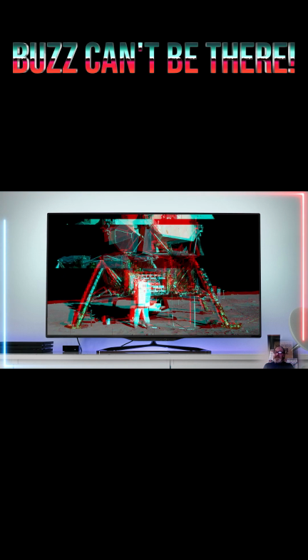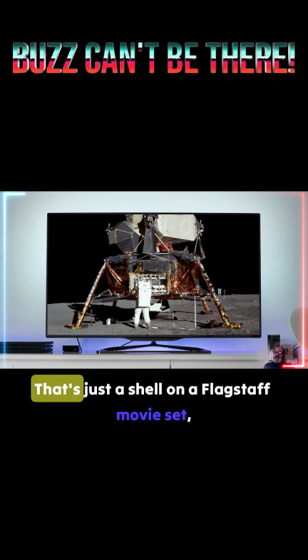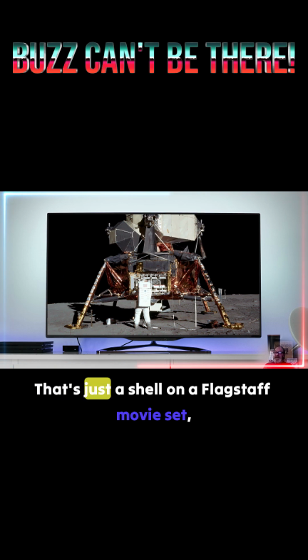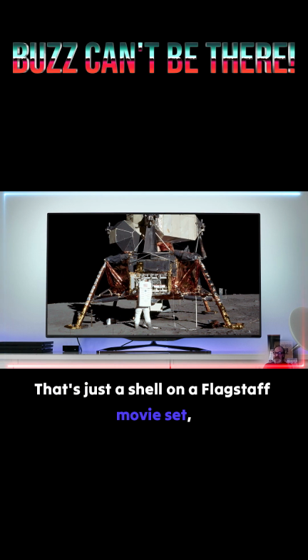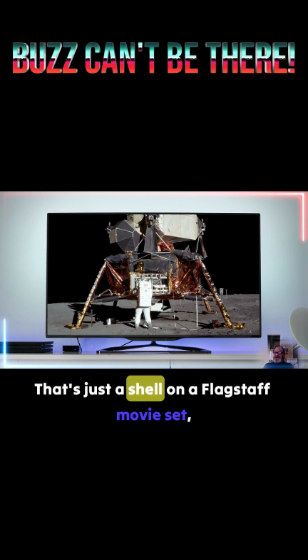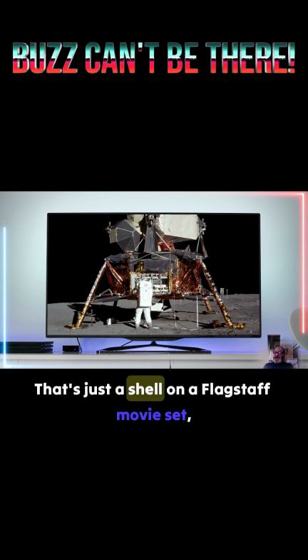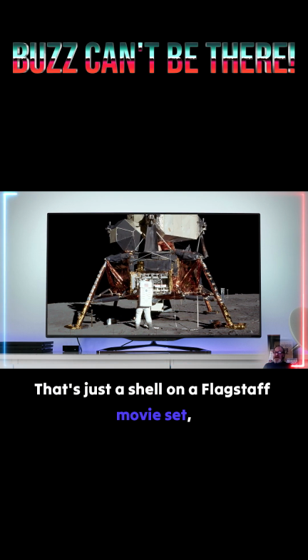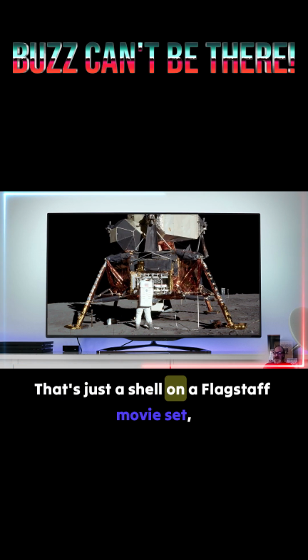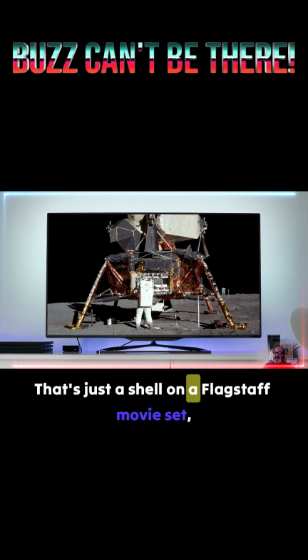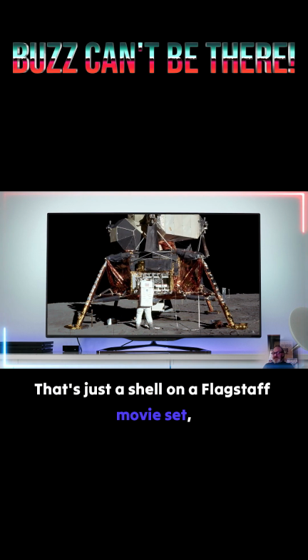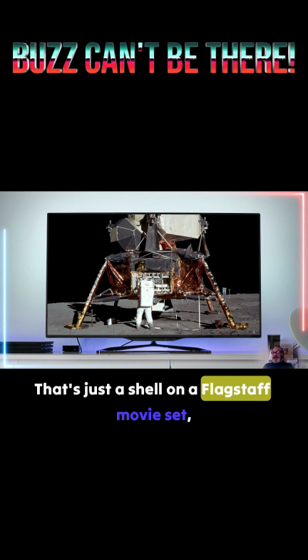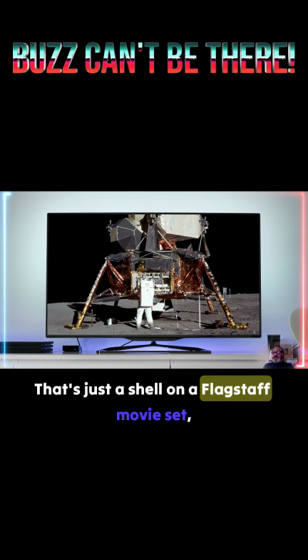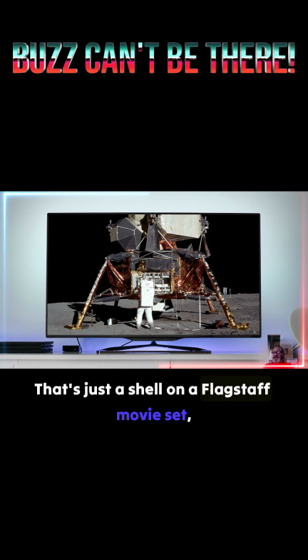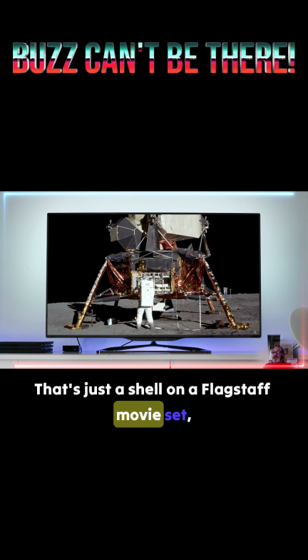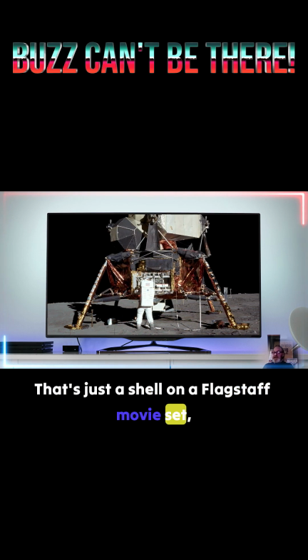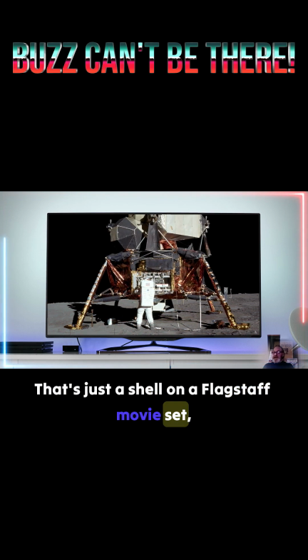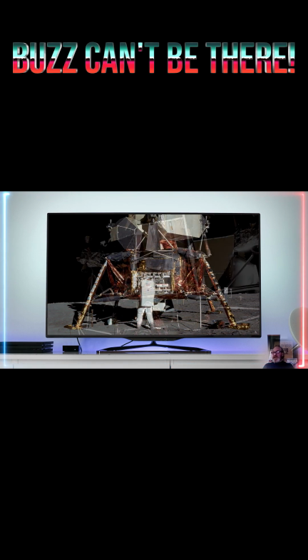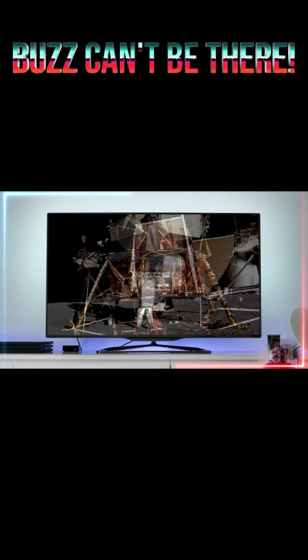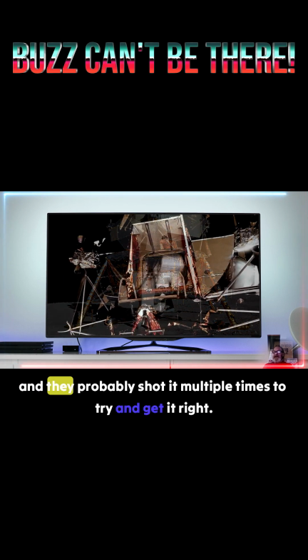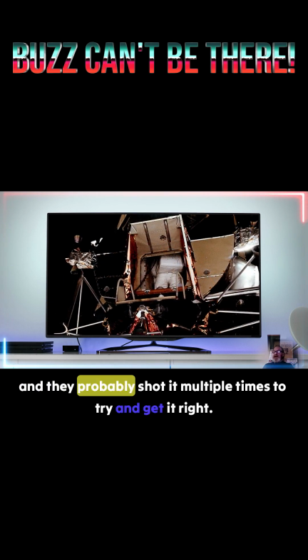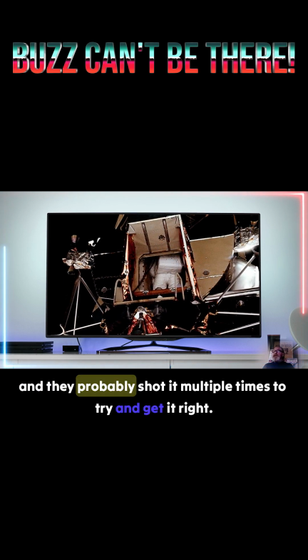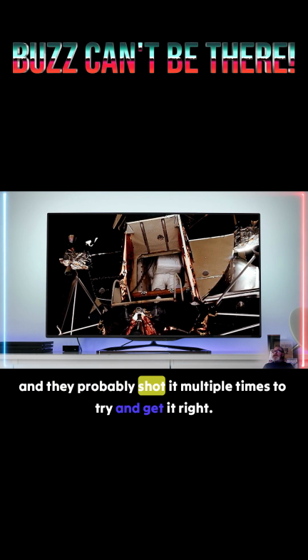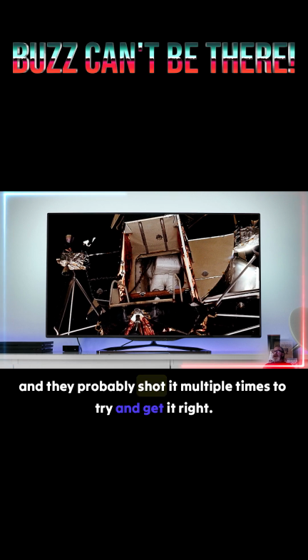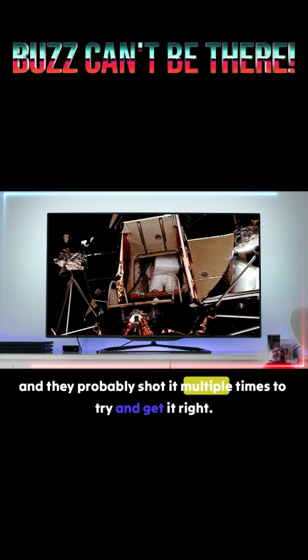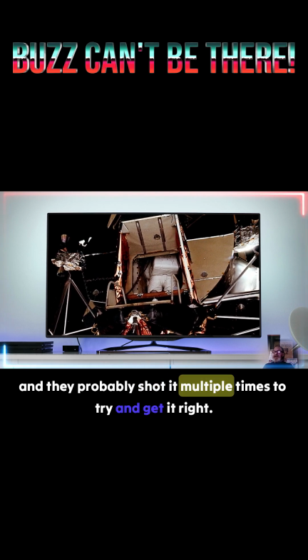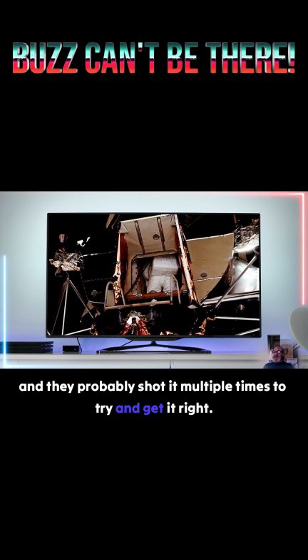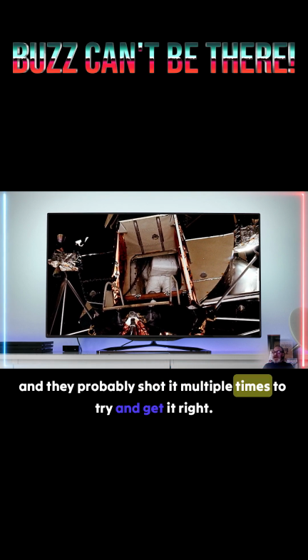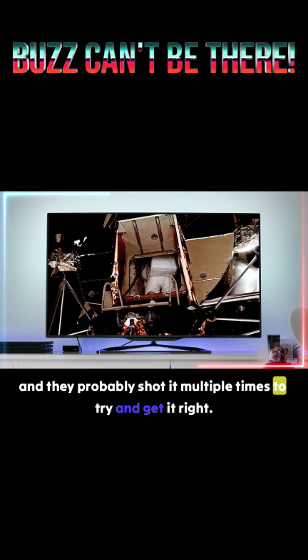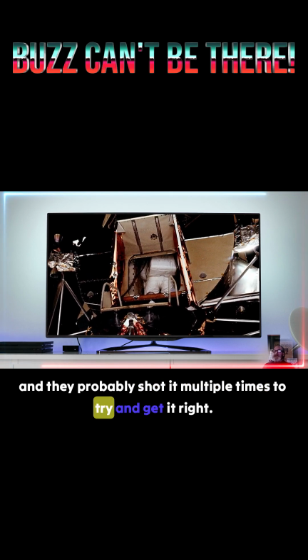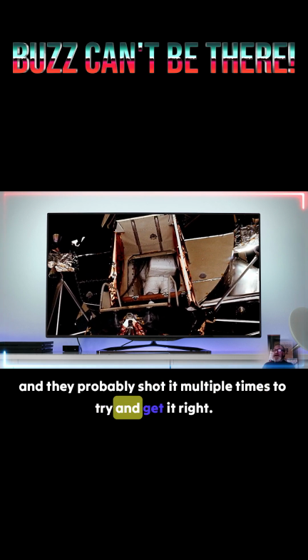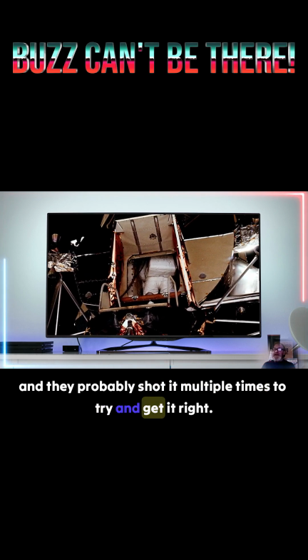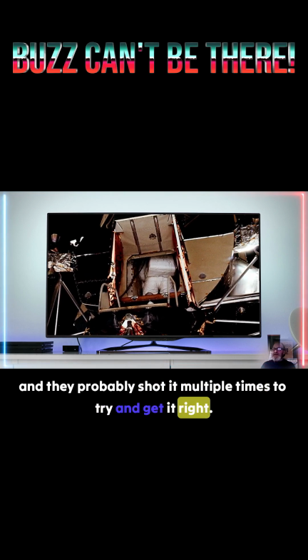That's just a shell on a Flagstaff movie set, and they probably shot it multiple times to try and get it right.